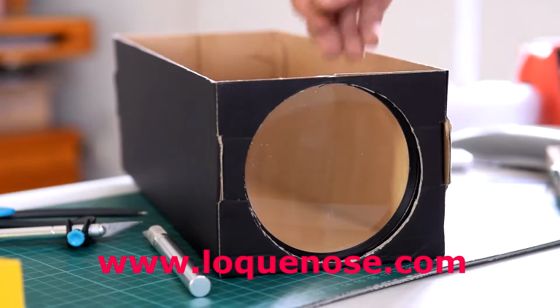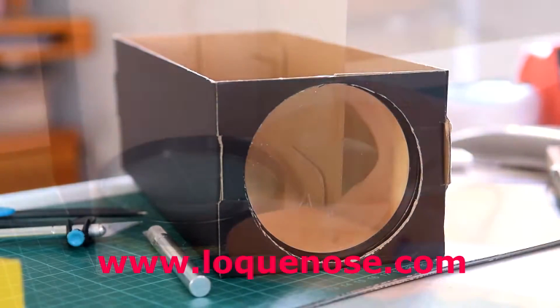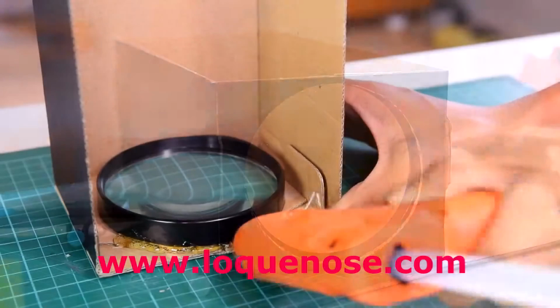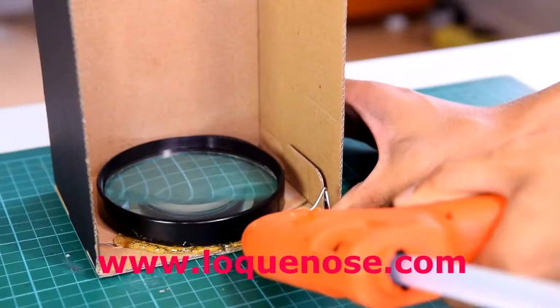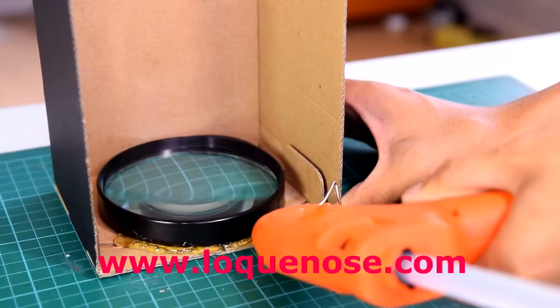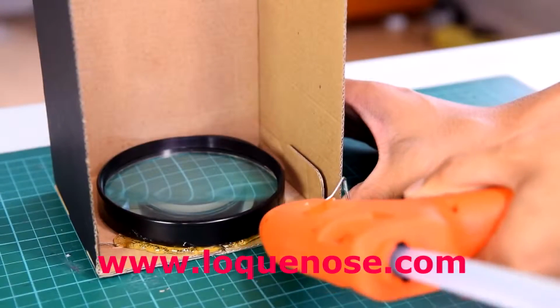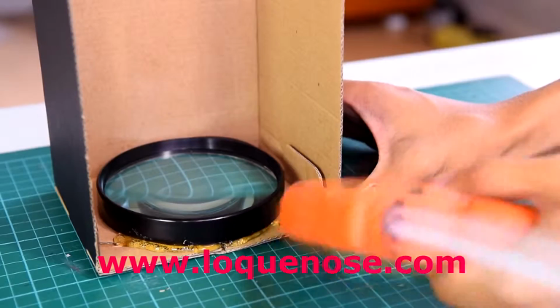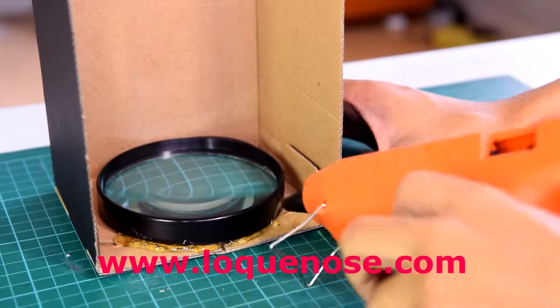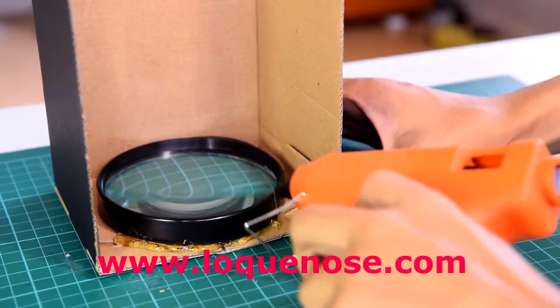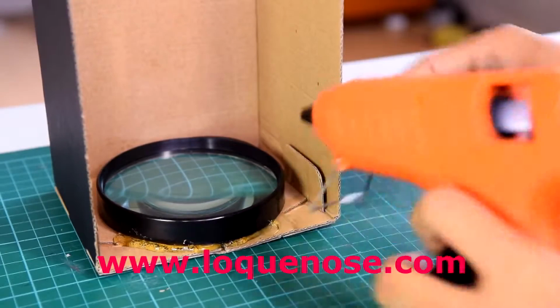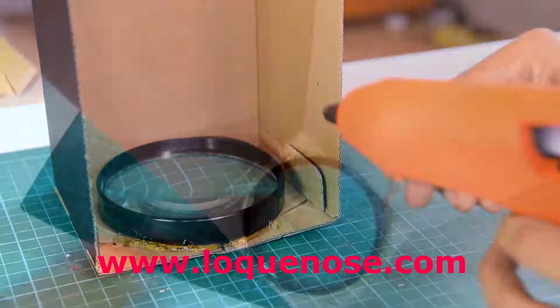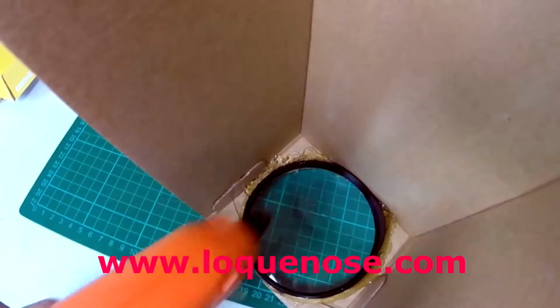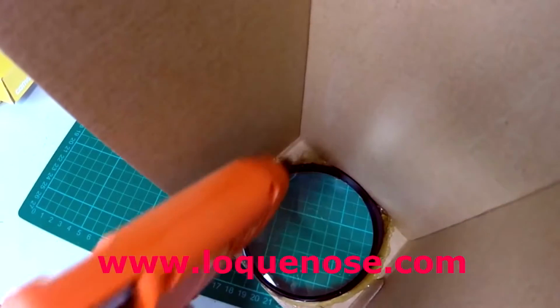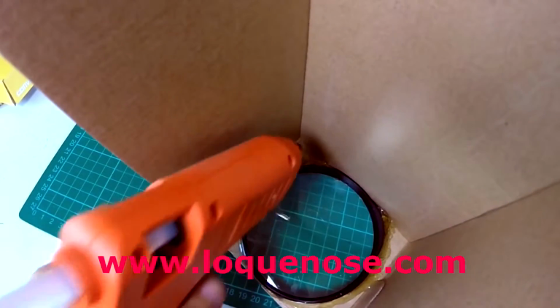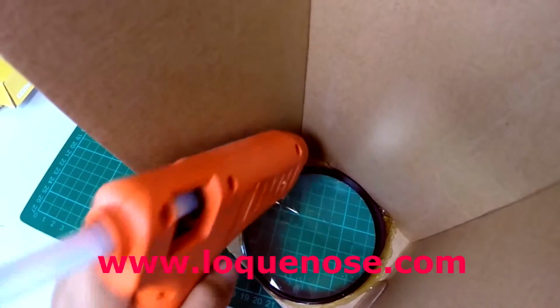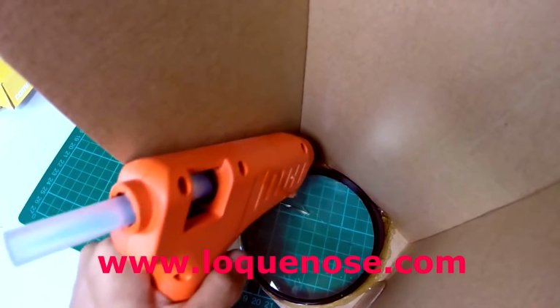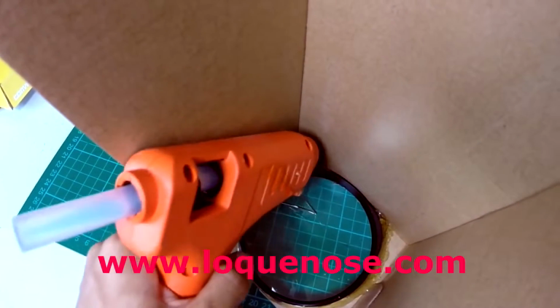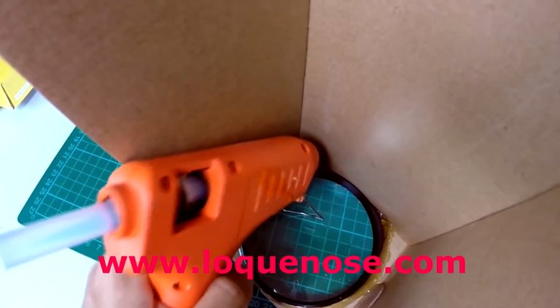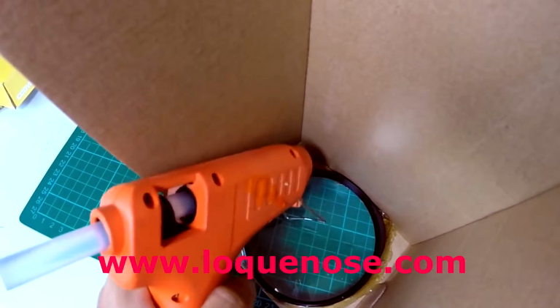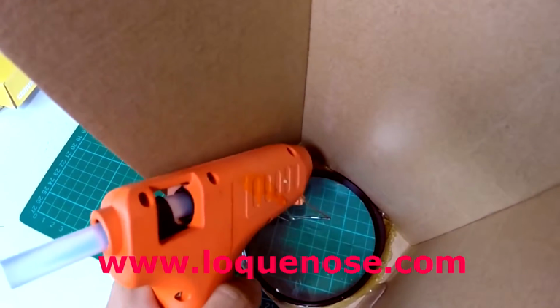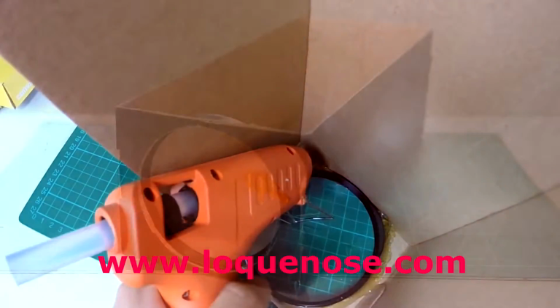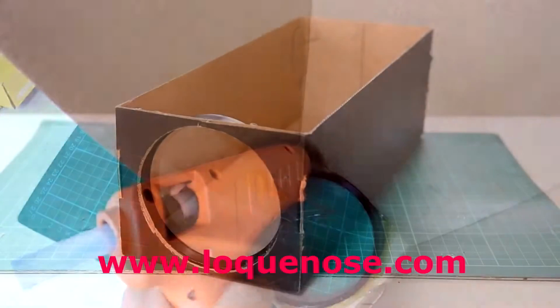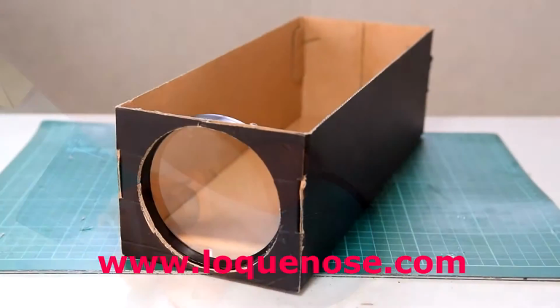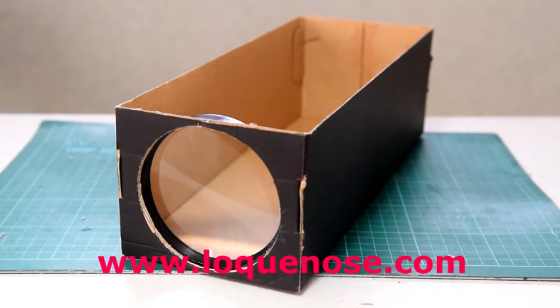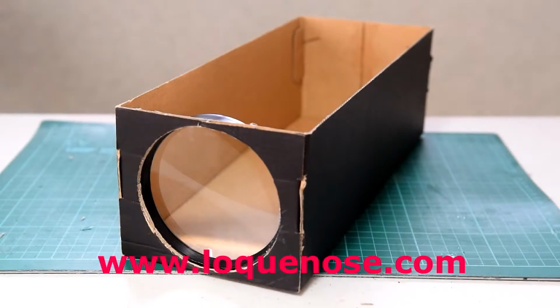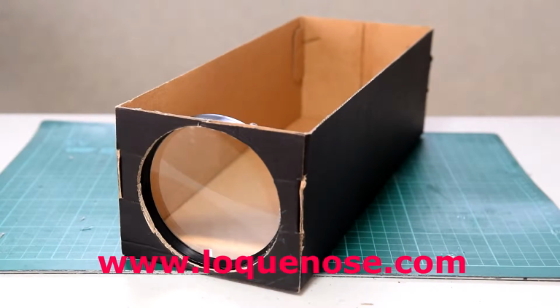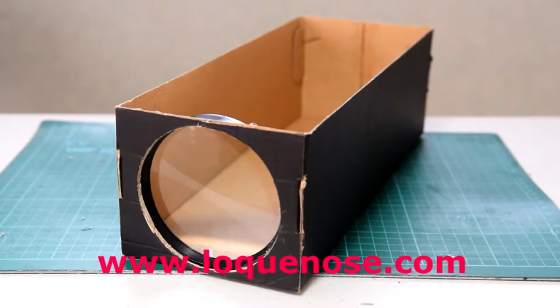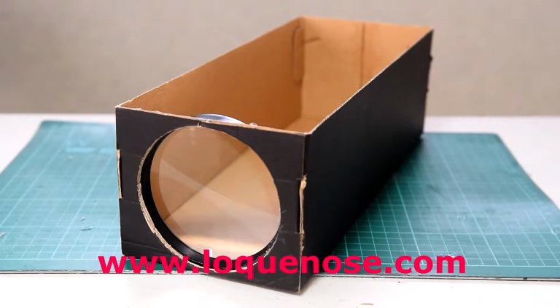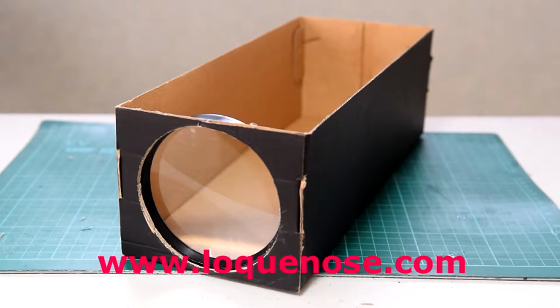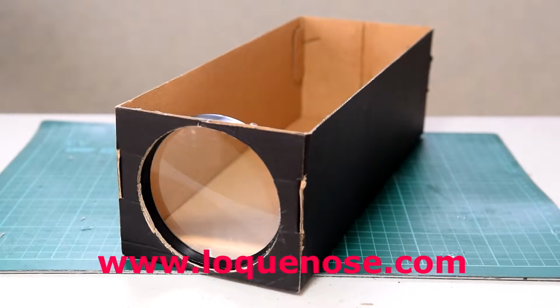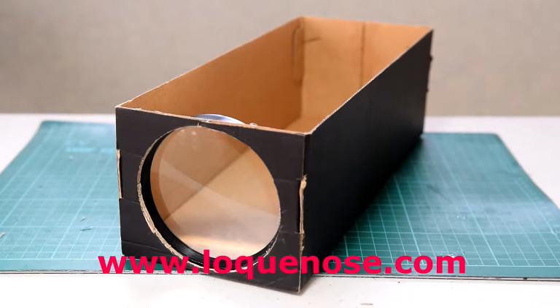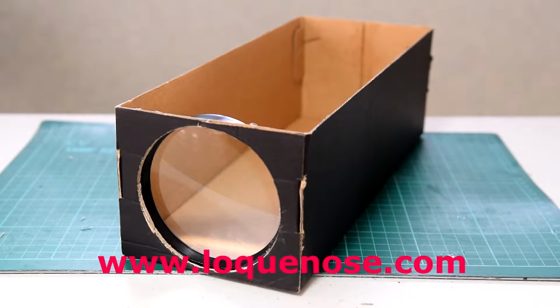Once you're satisfied, use hot glue to mount the glass on your cardboard. Once you're done, you should have something that looks like this.